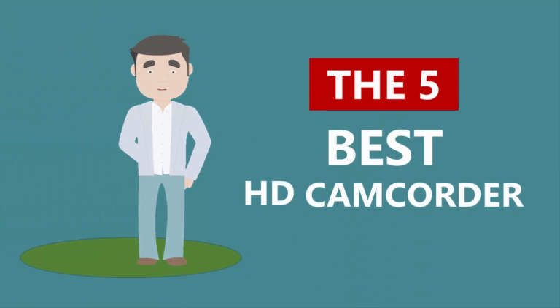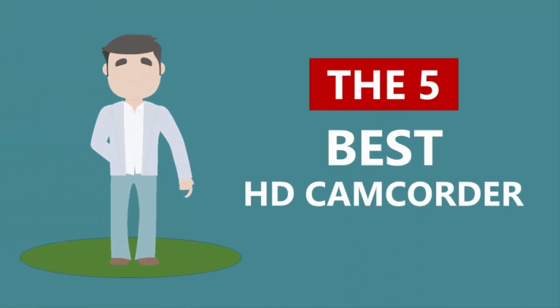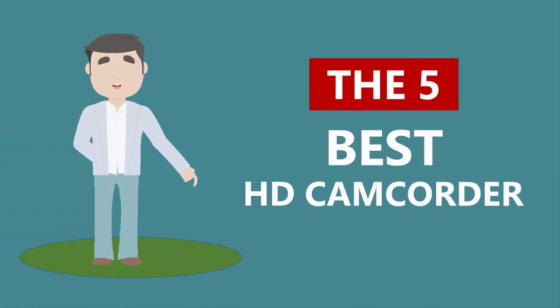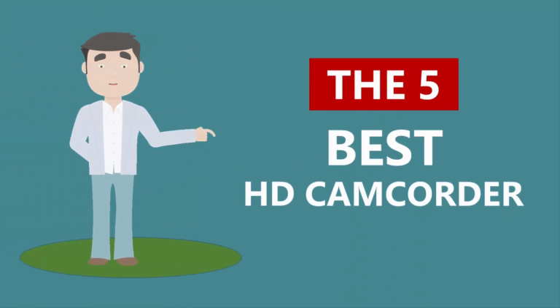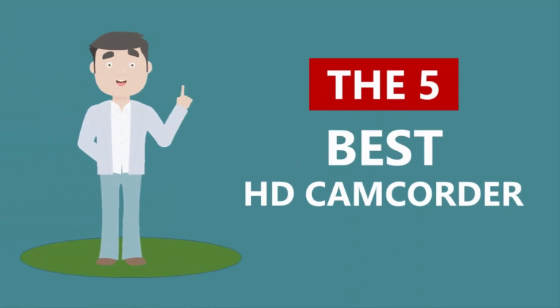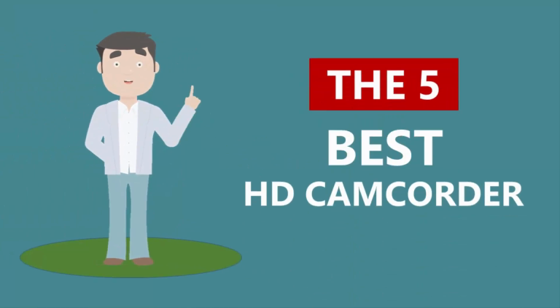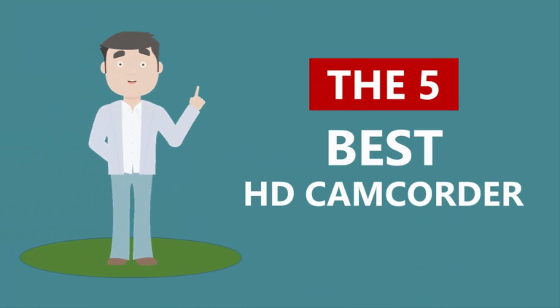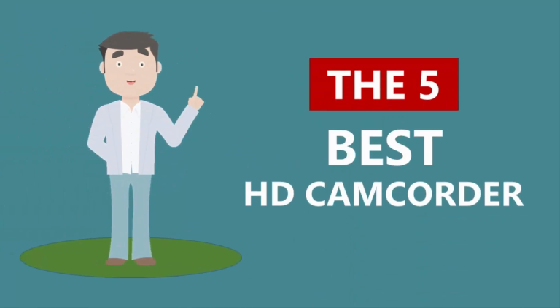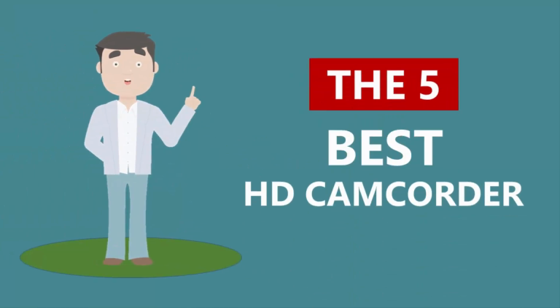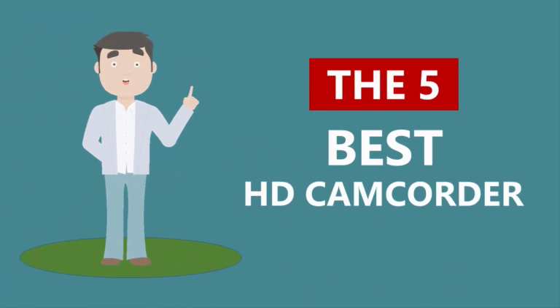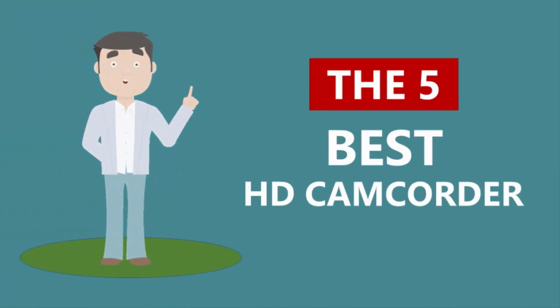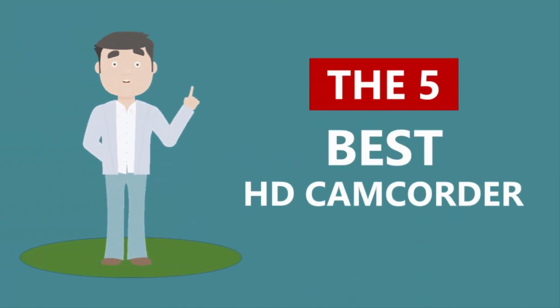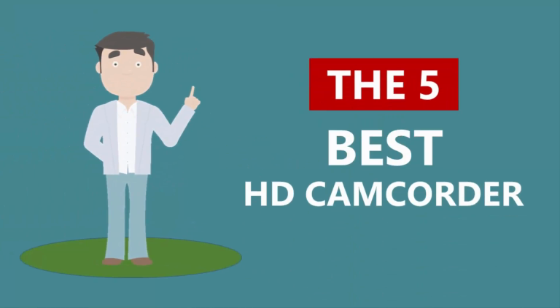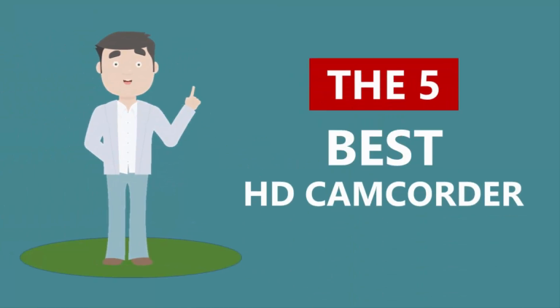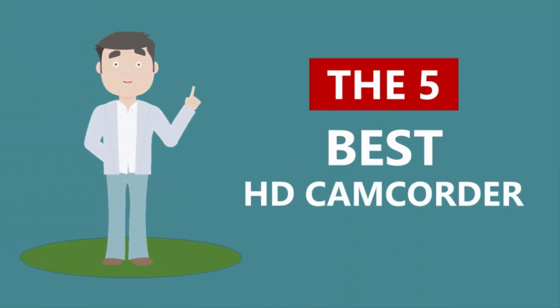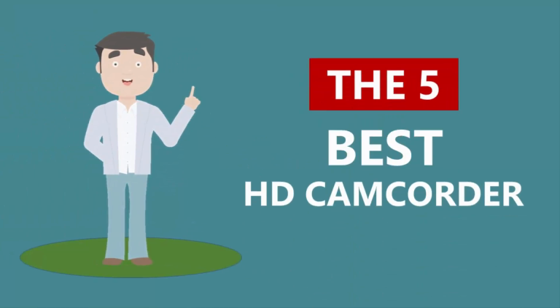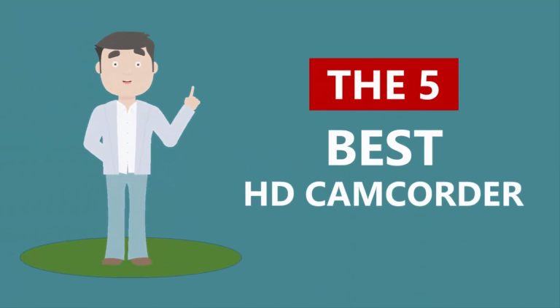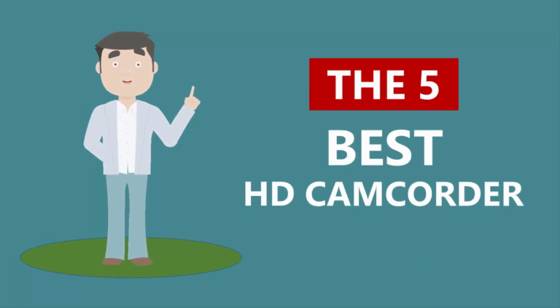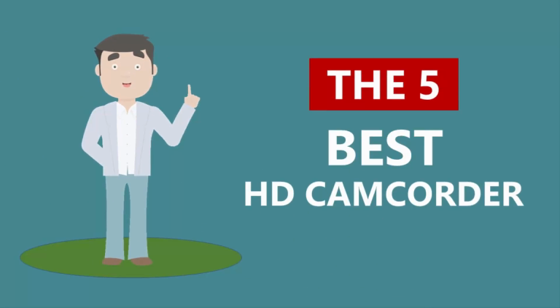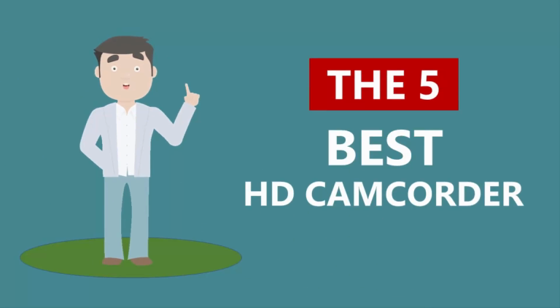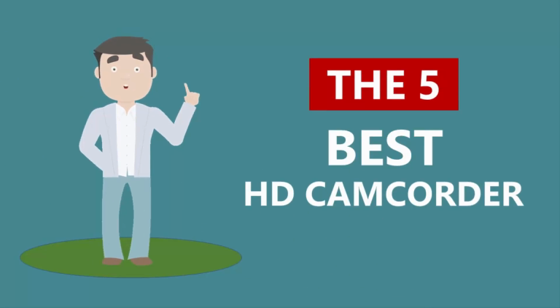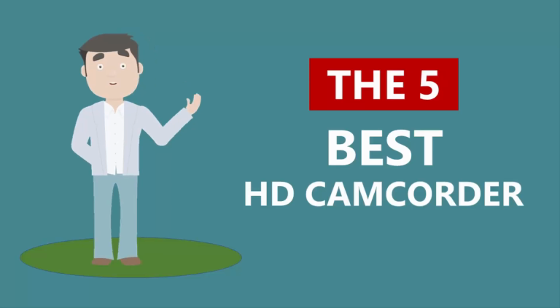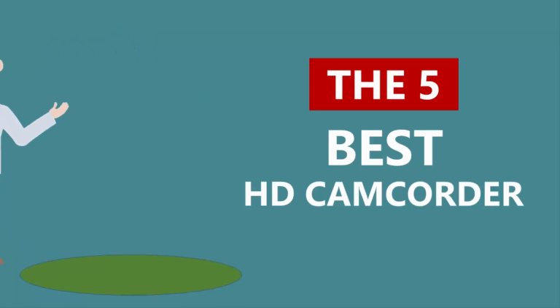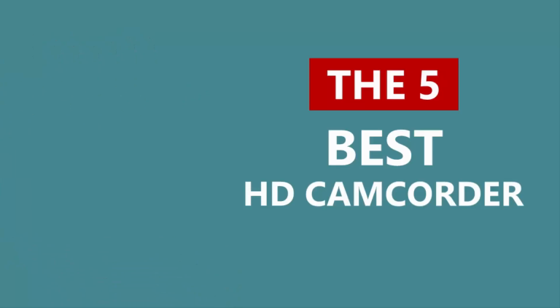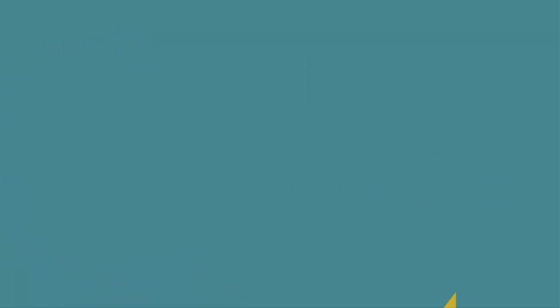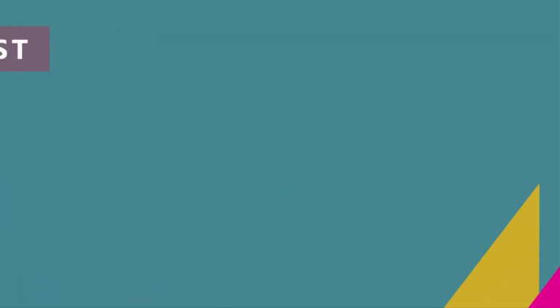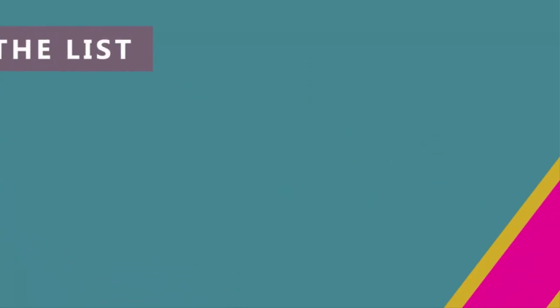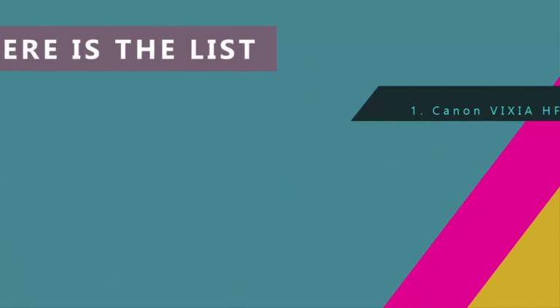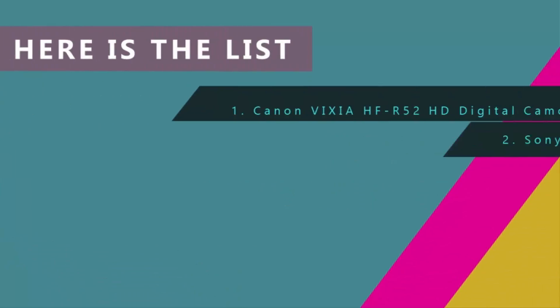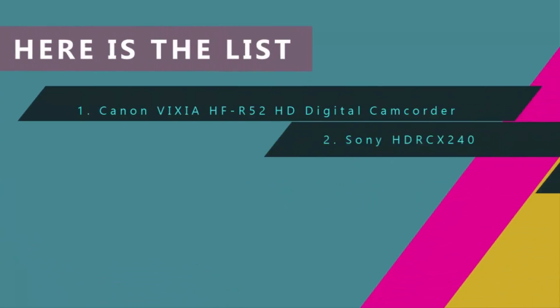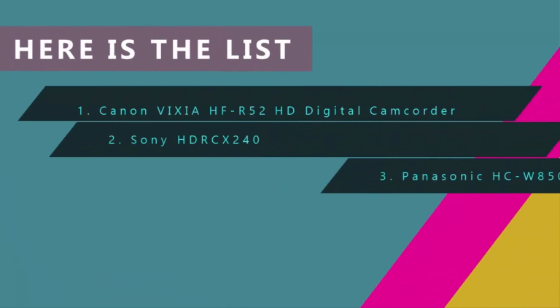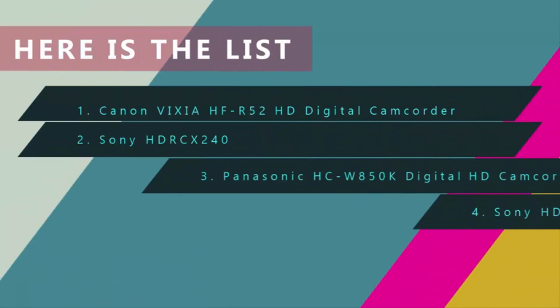Here we present the five best HD camcorders. Let's get started with the list.